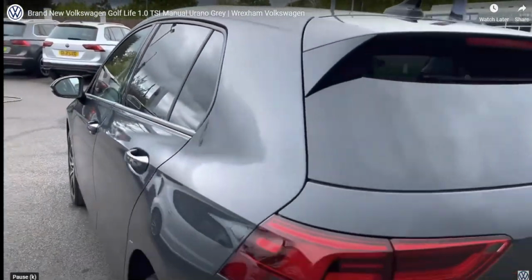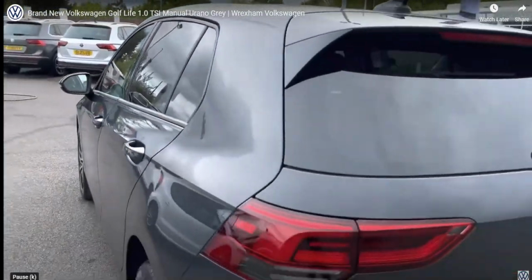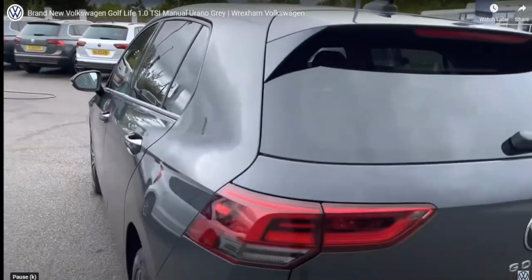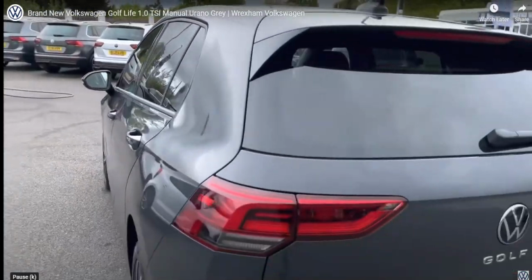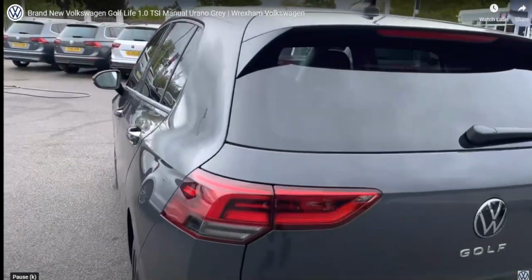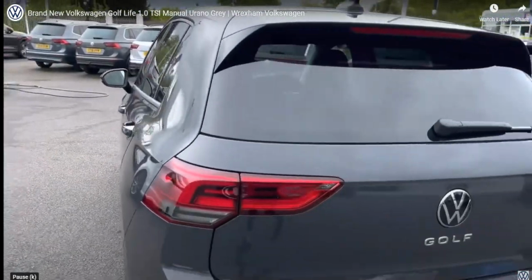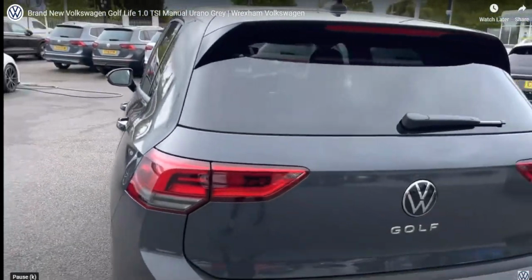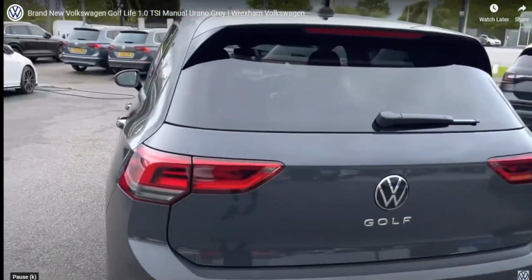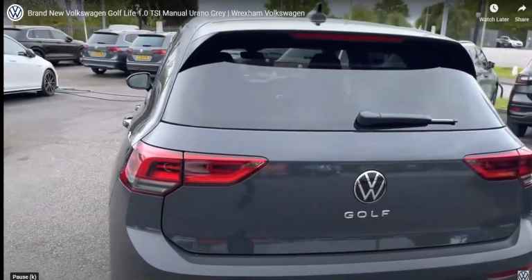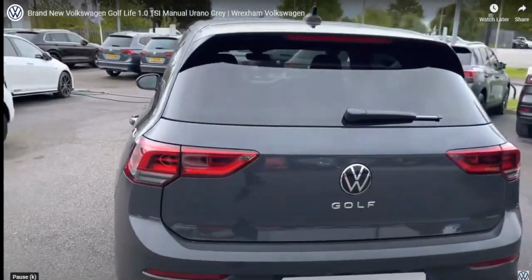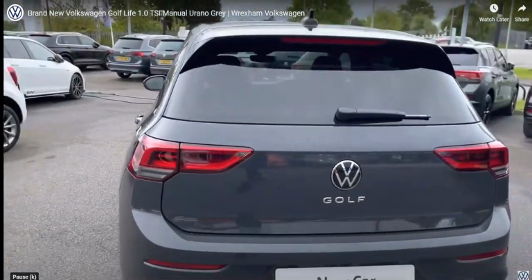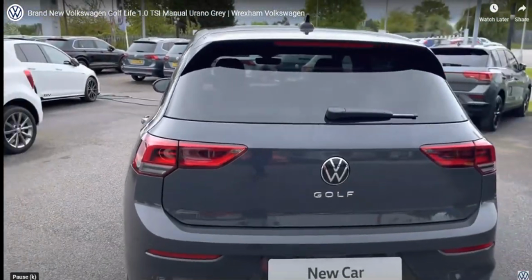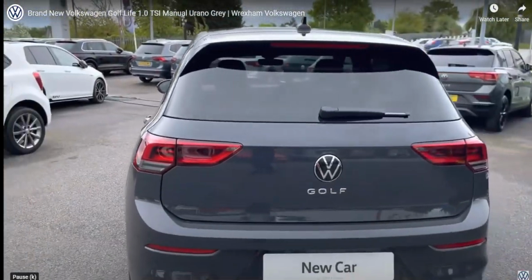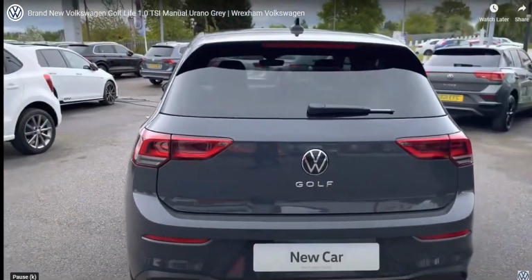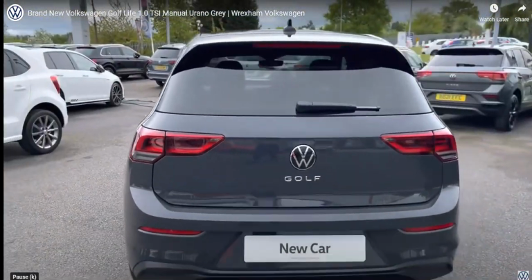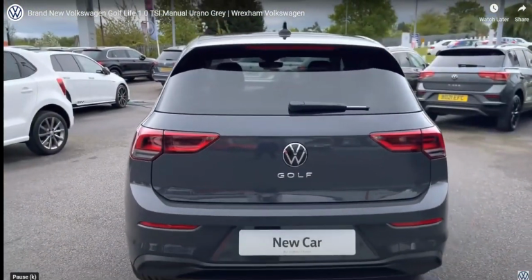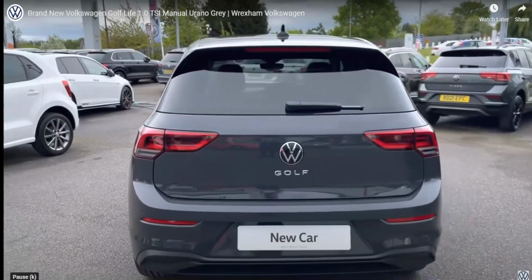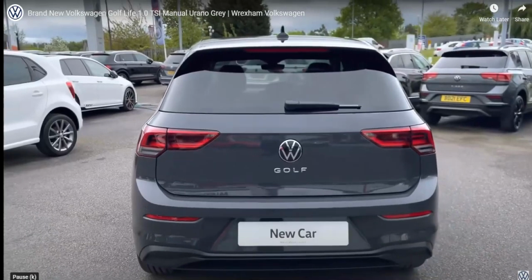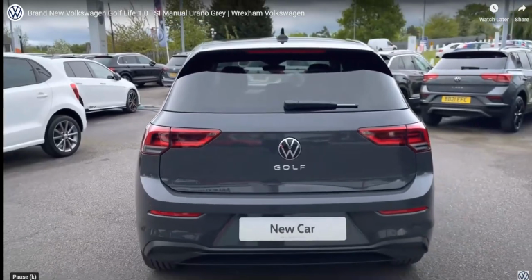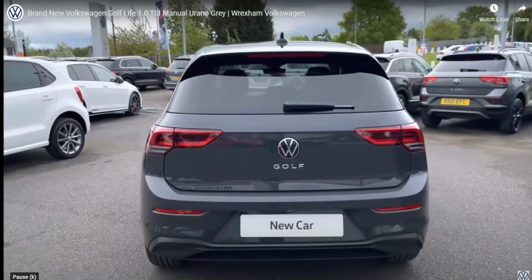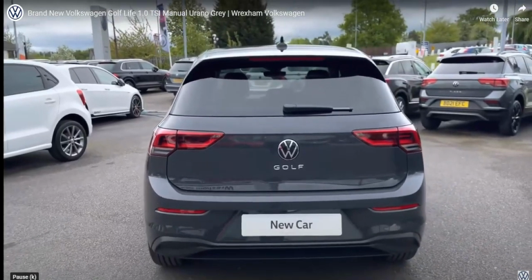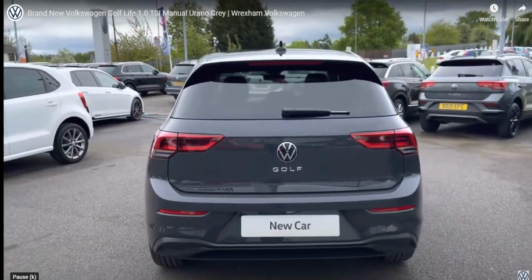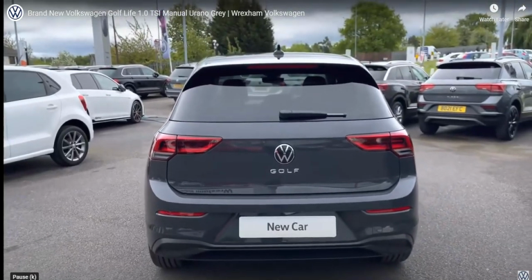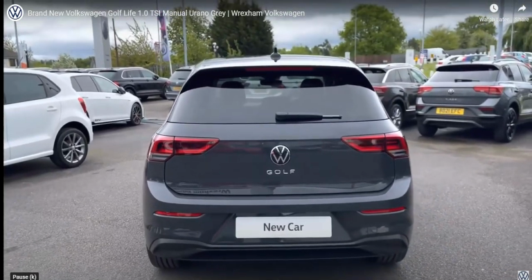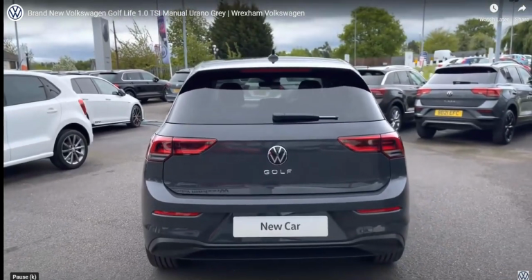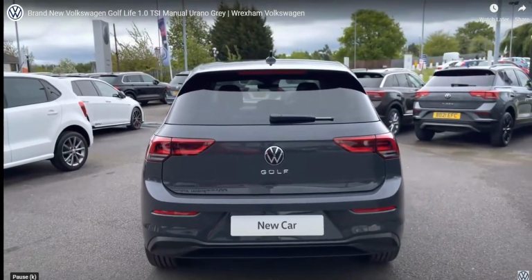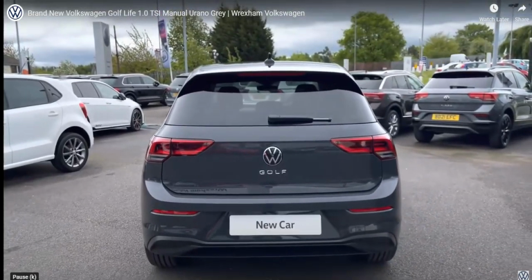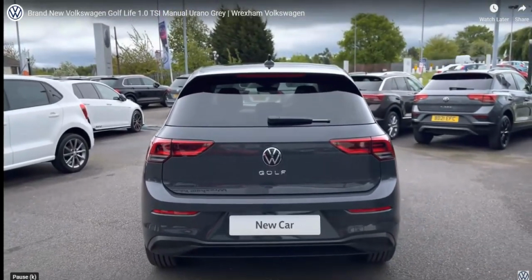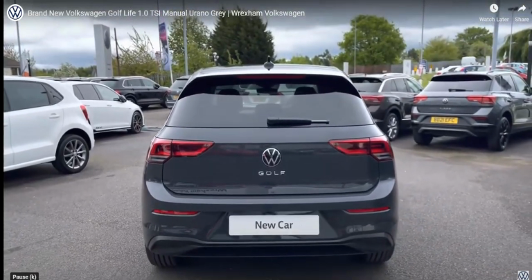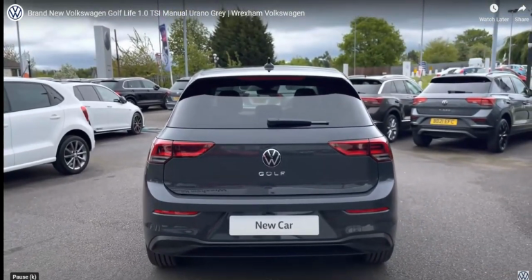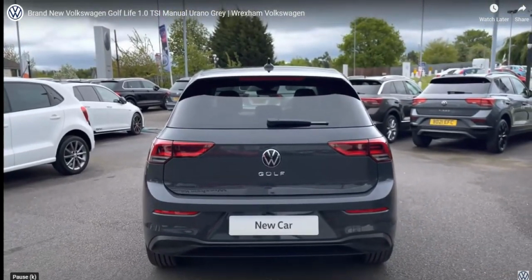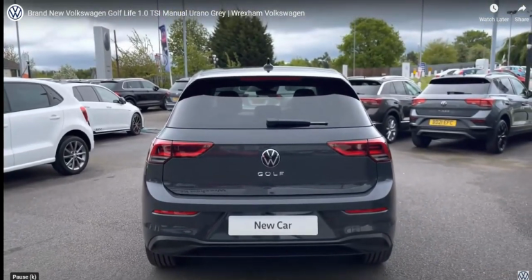Taking you around to the back, we do have a sporty rear roof spoiler. You'll notice you have your sensors as well — you'll also have these on the front to support you with parking.